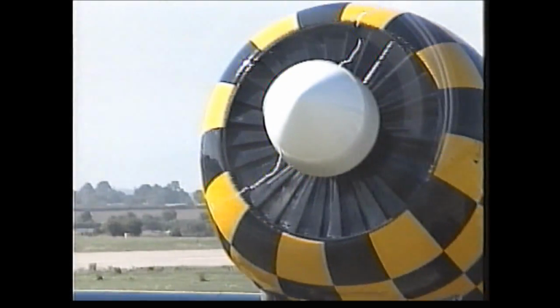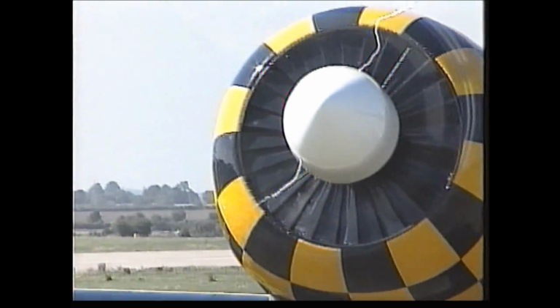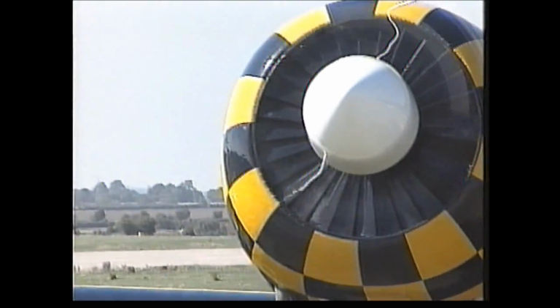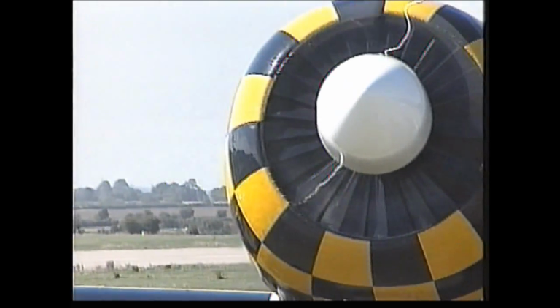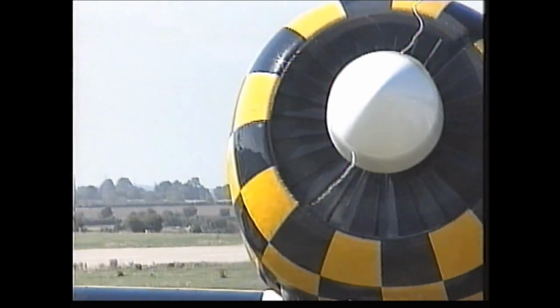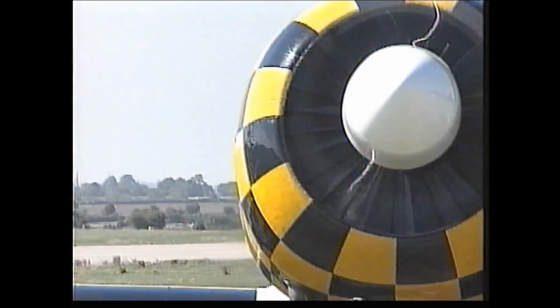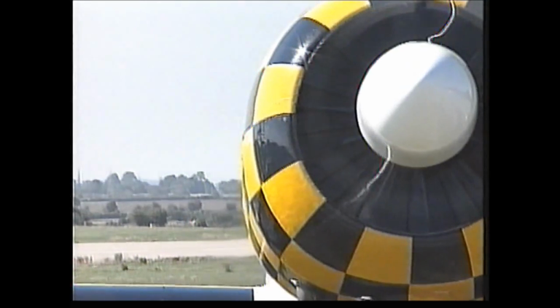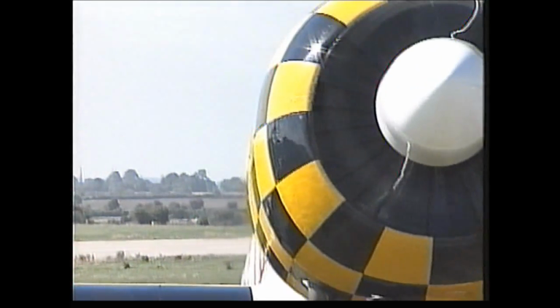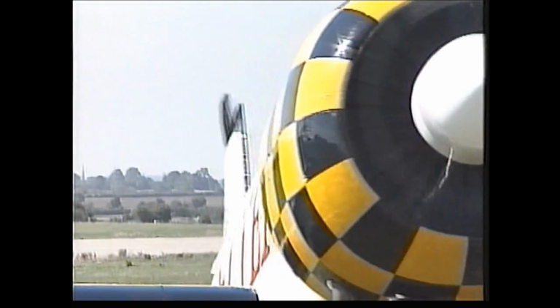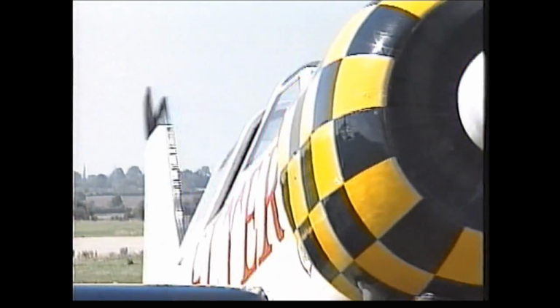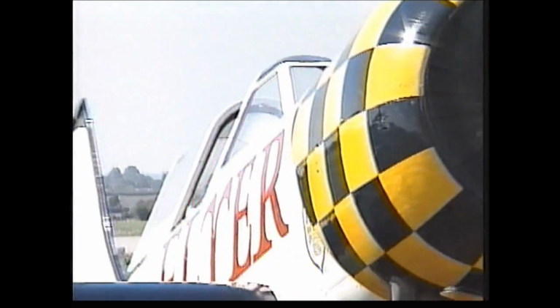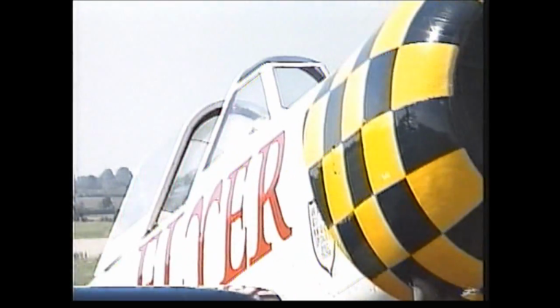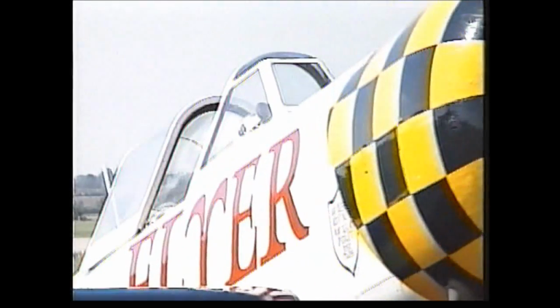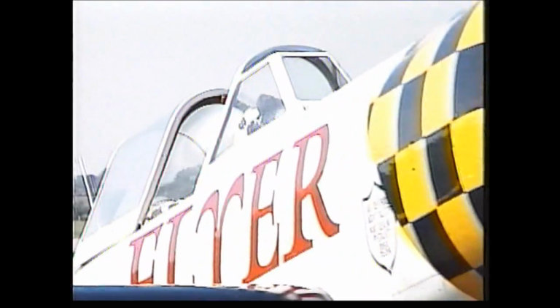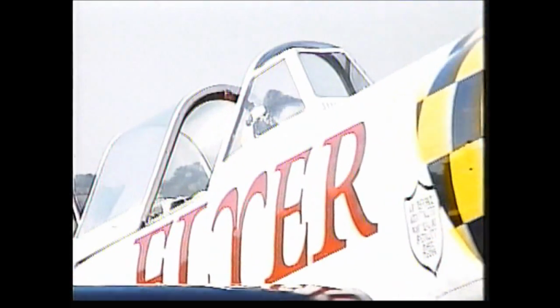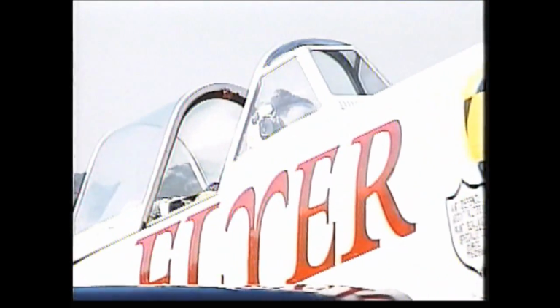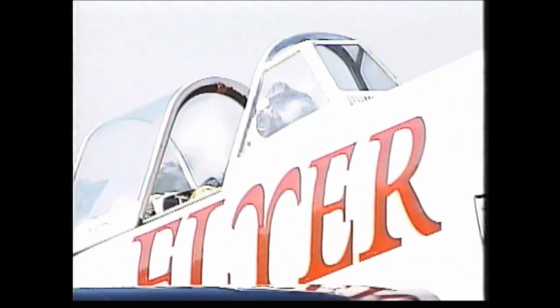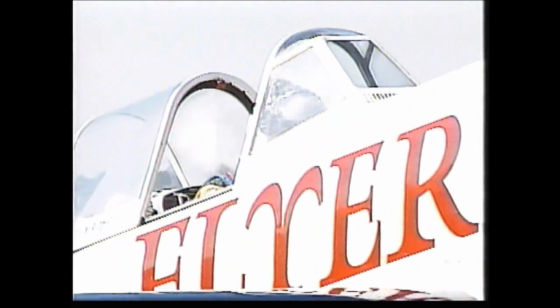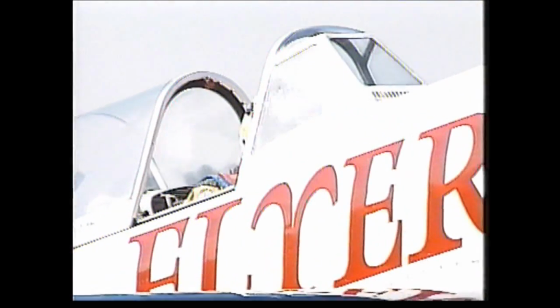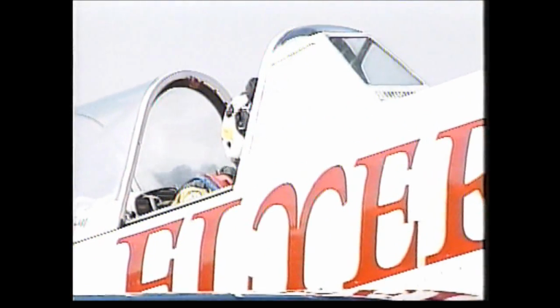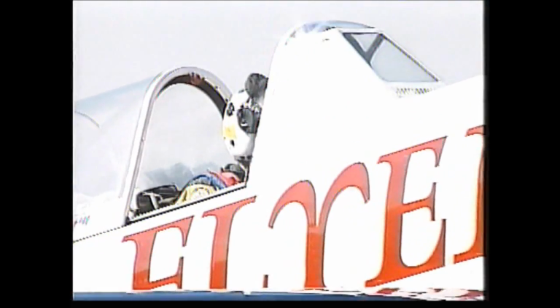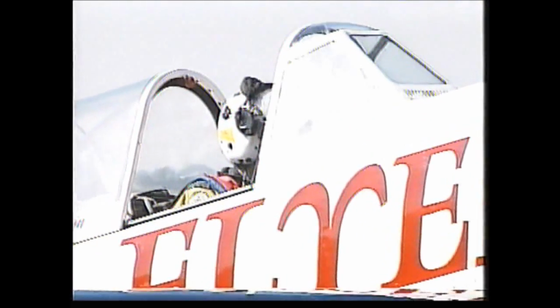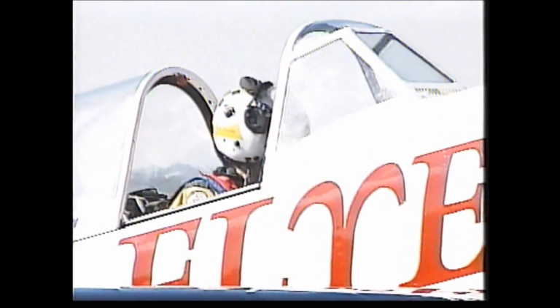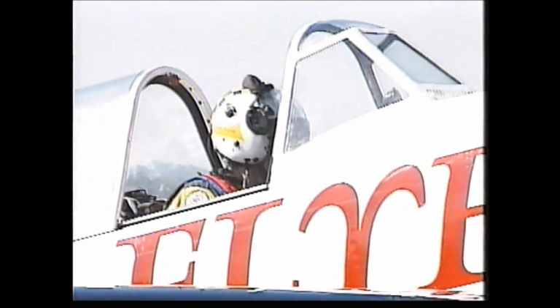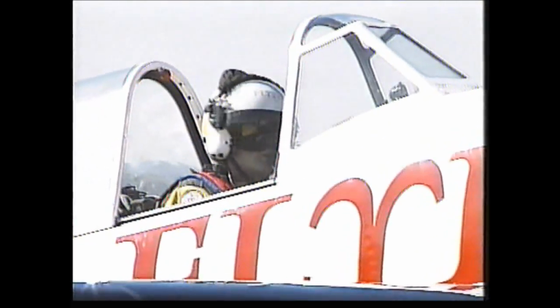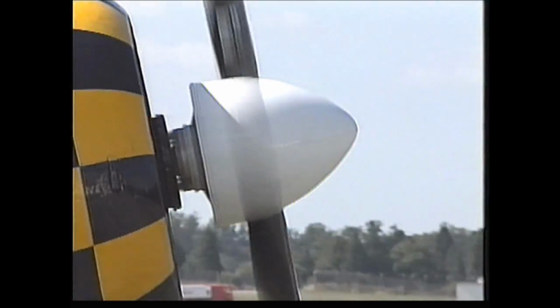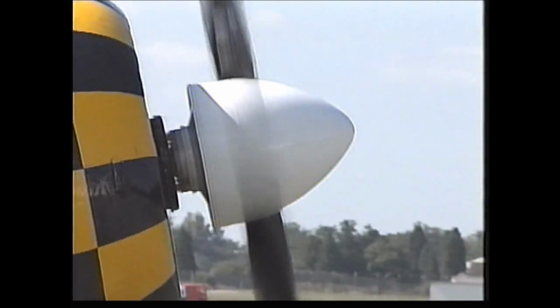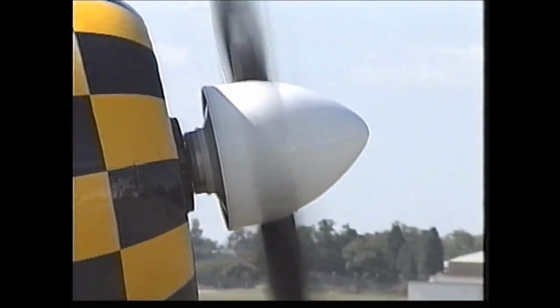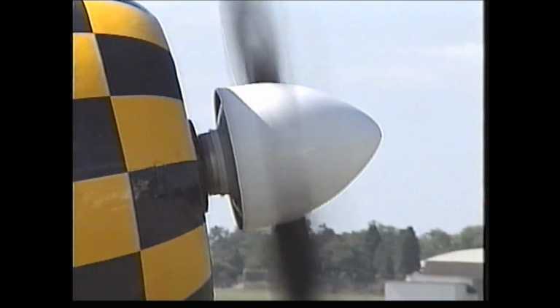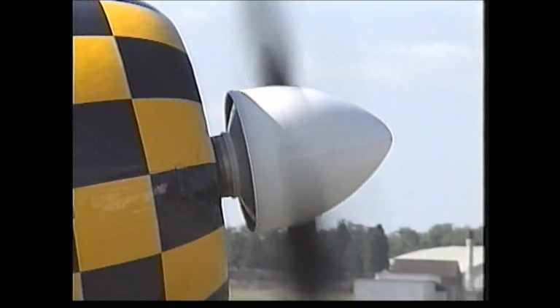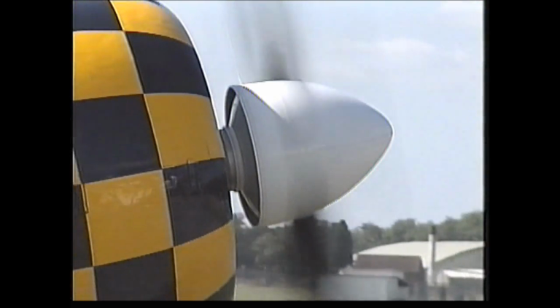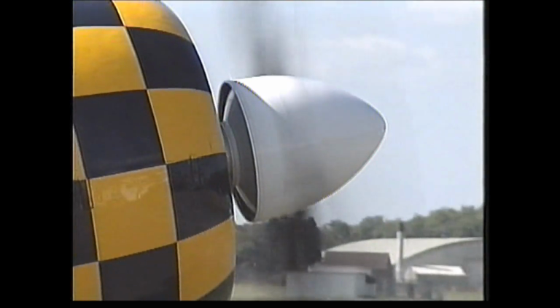The Yak-50 is an awesome beast. And John, with close on 300 hours on type, can exact the best from it.